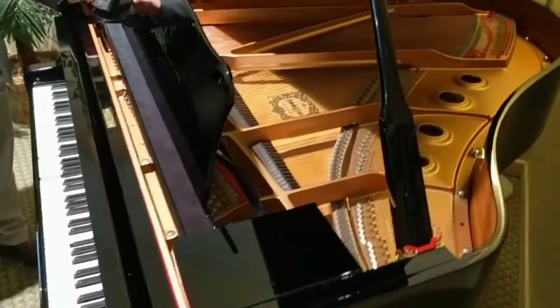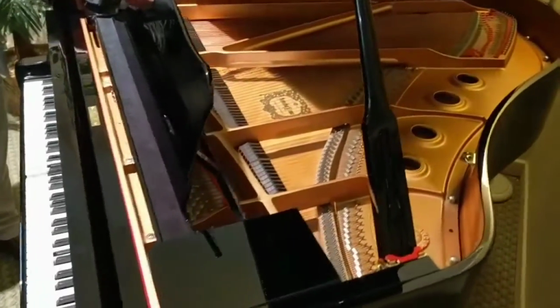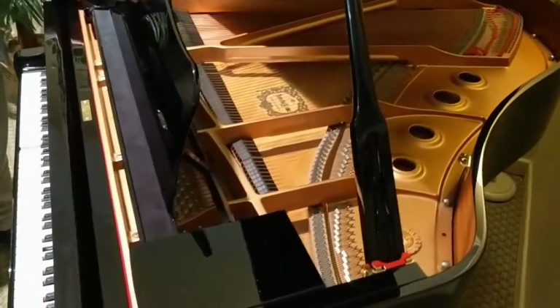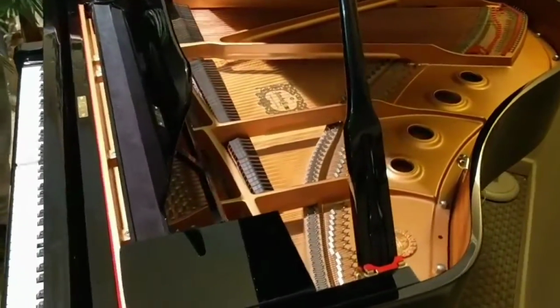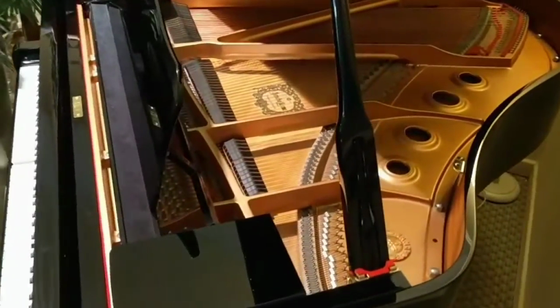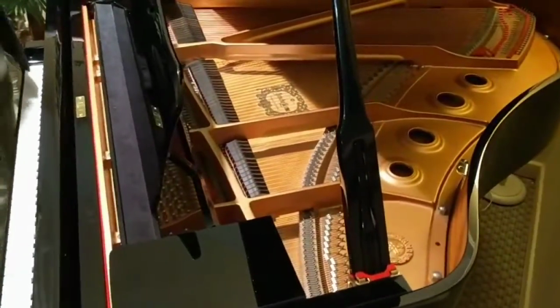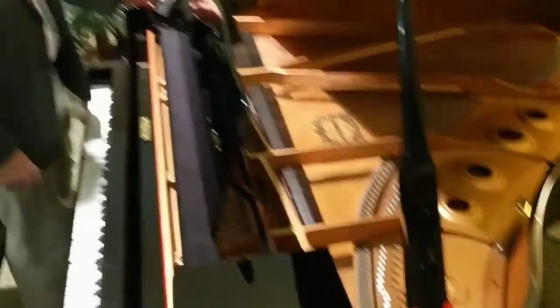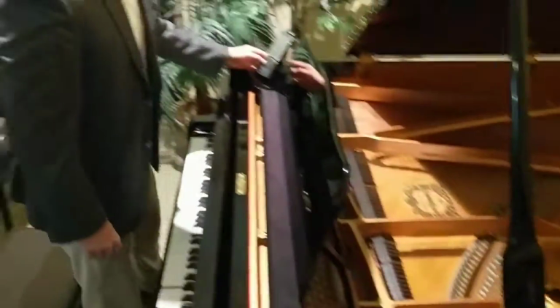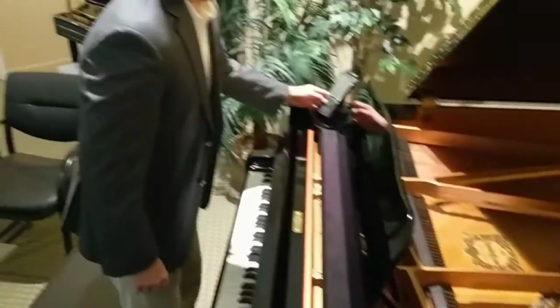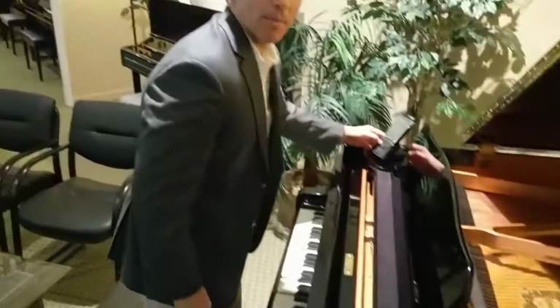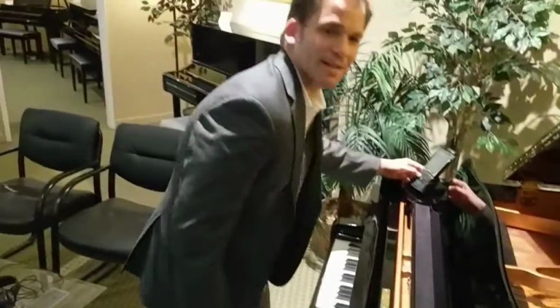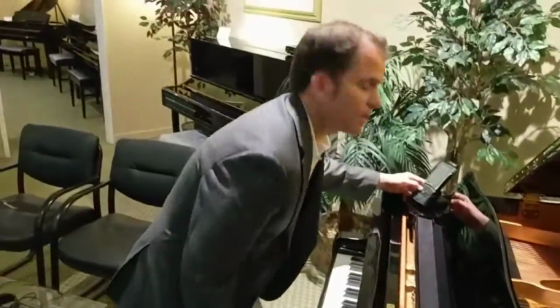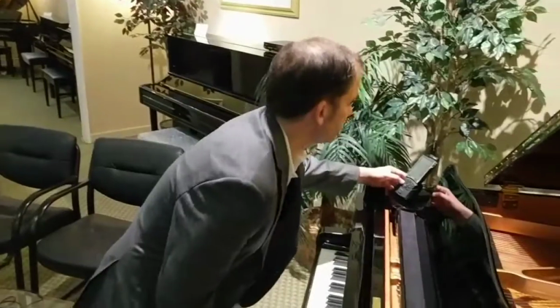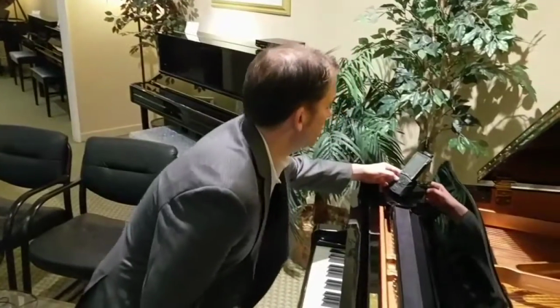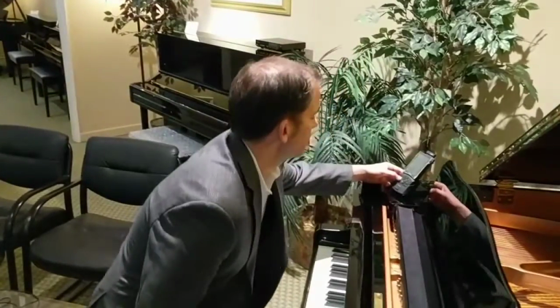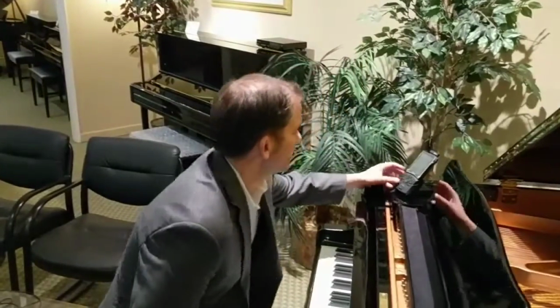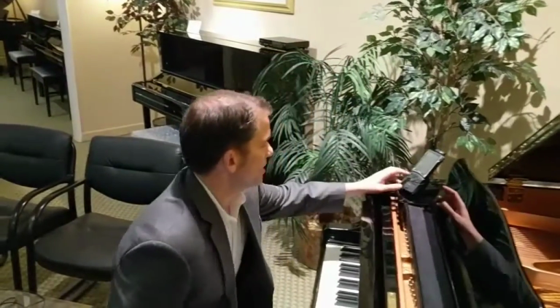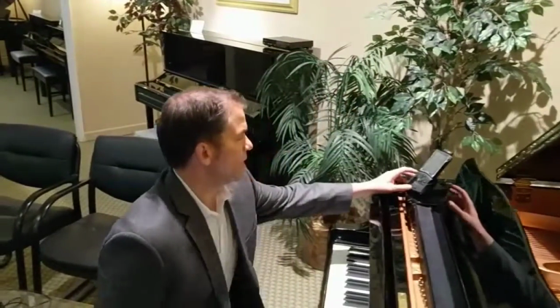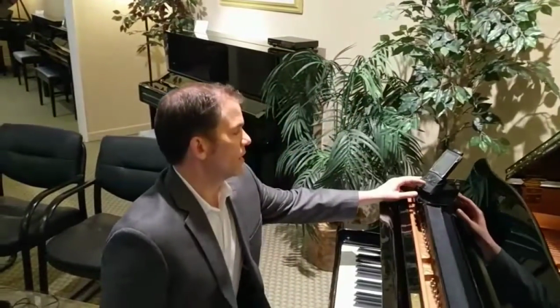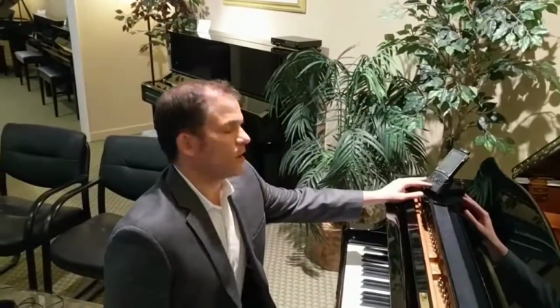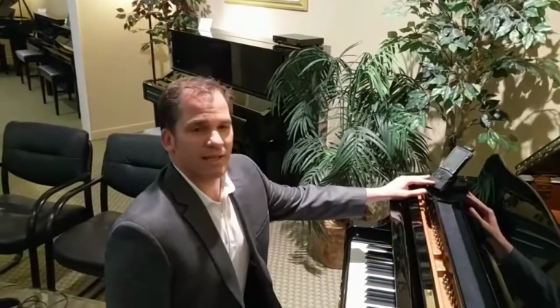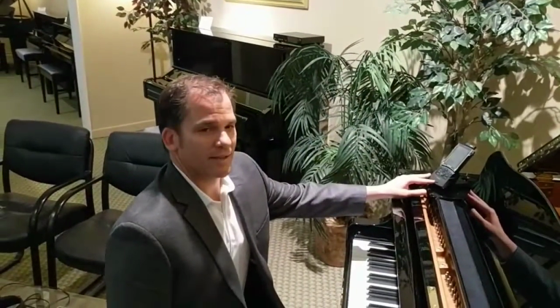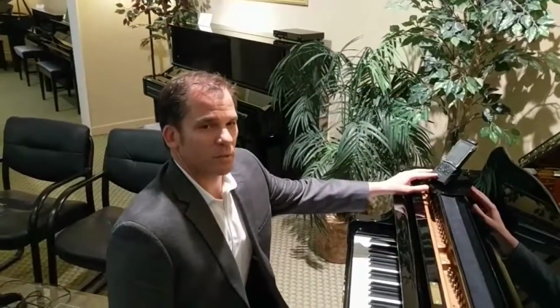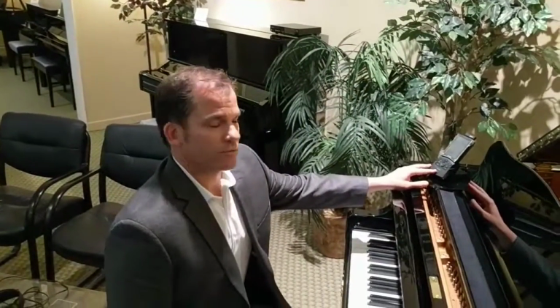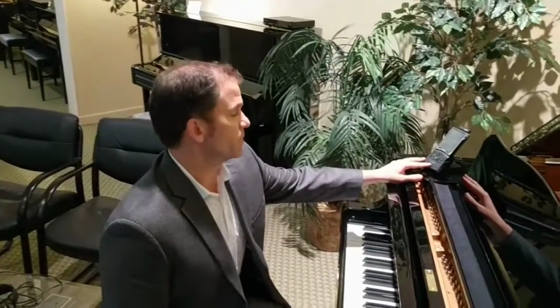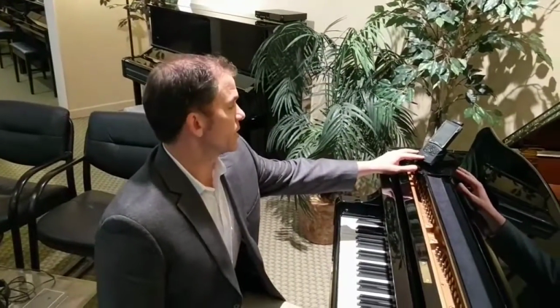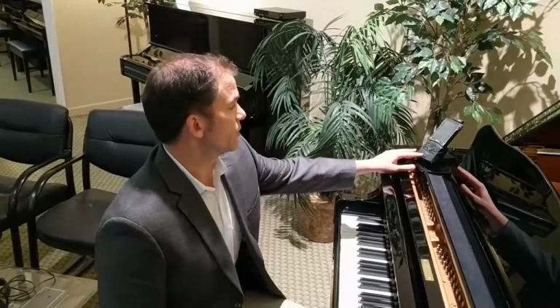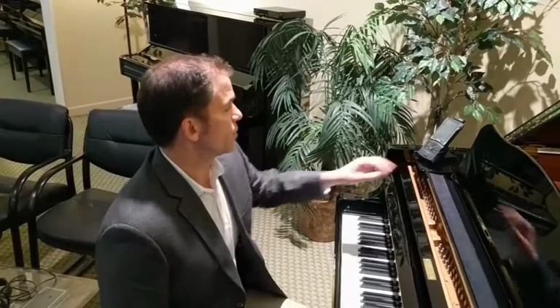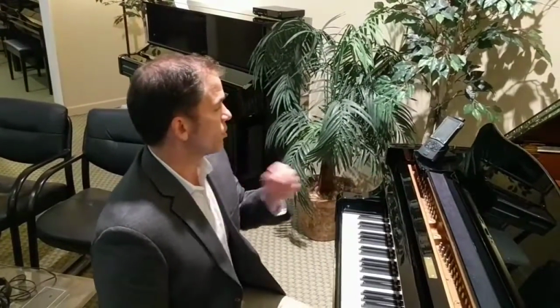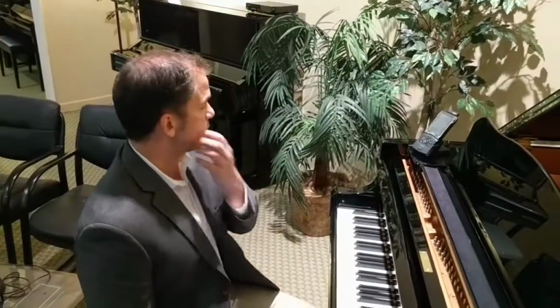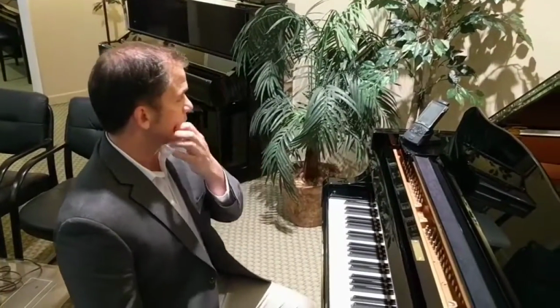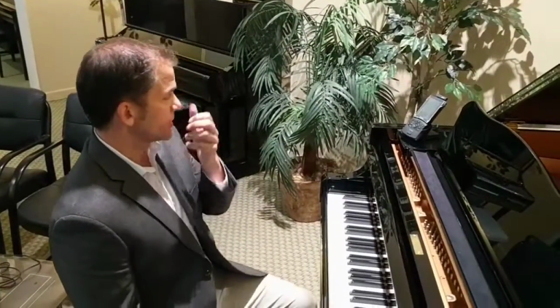In addition to being able to play all by itself, this Yamaha also has the wonderful ability to record your own performances.